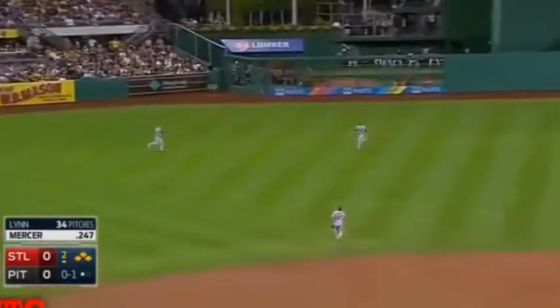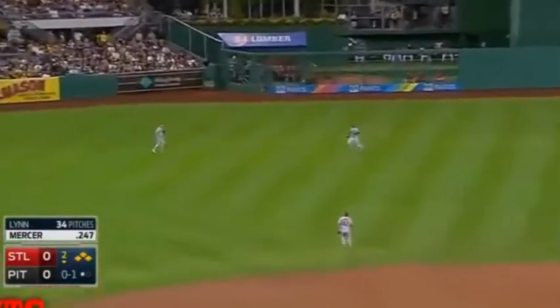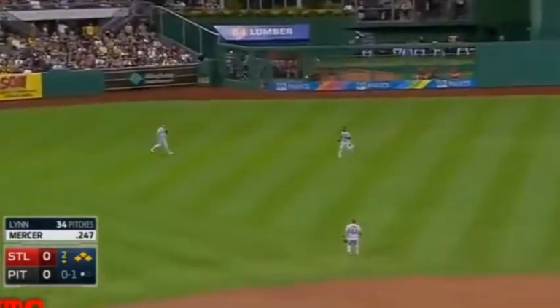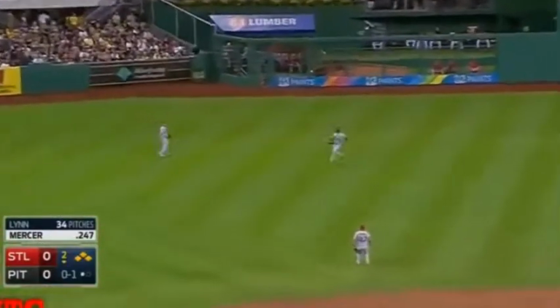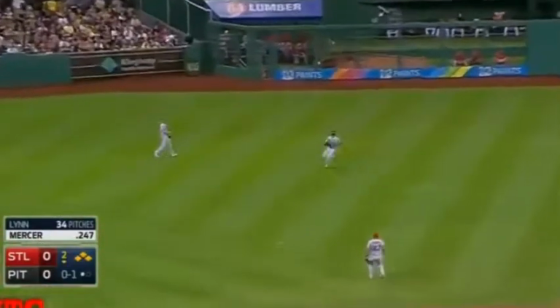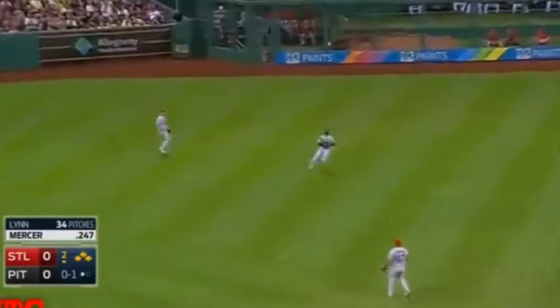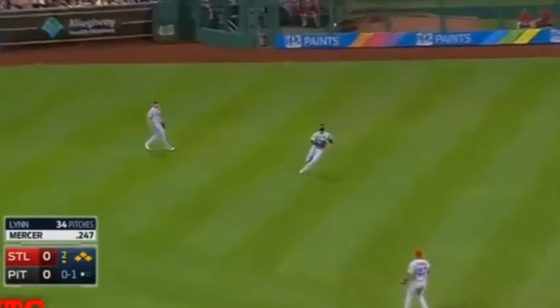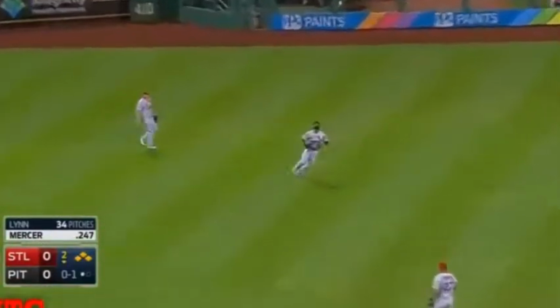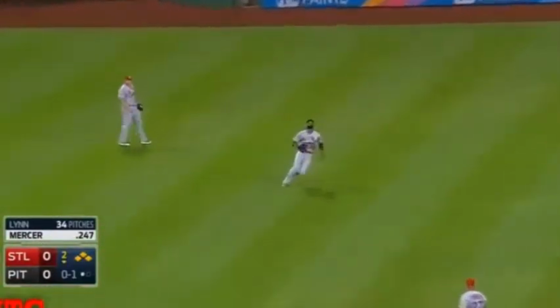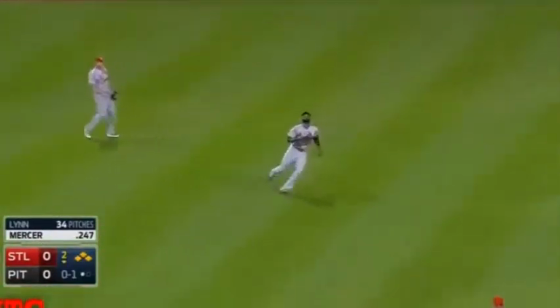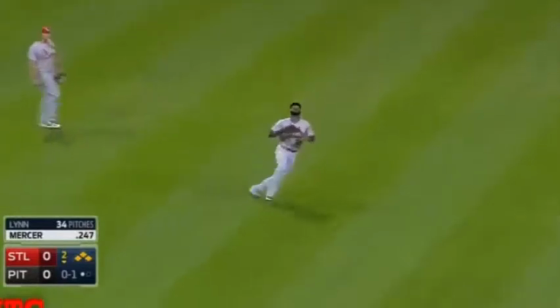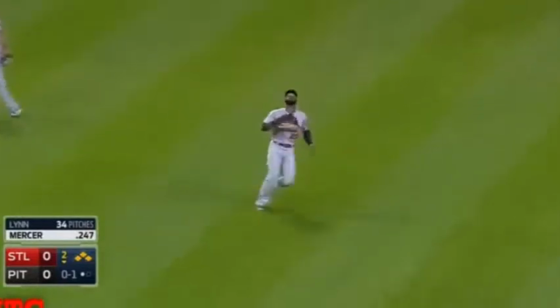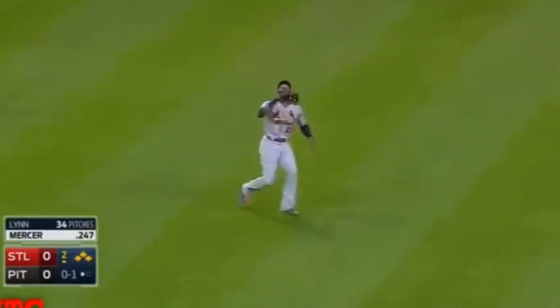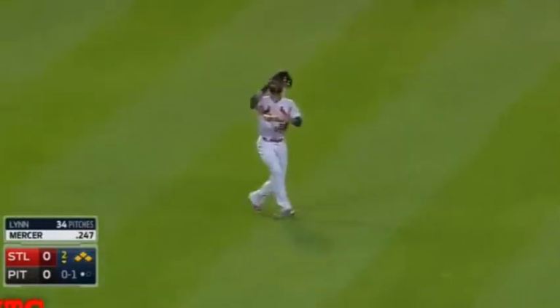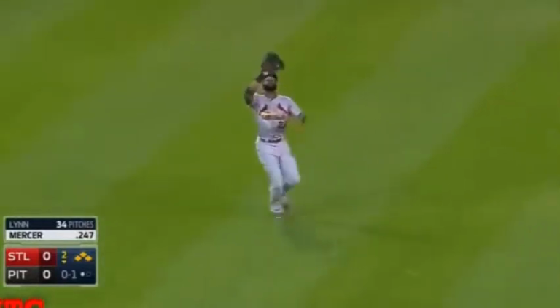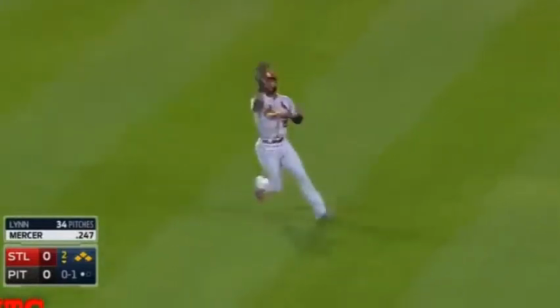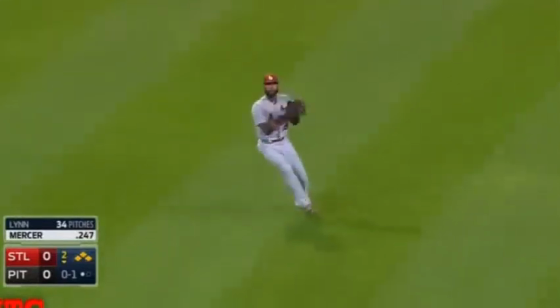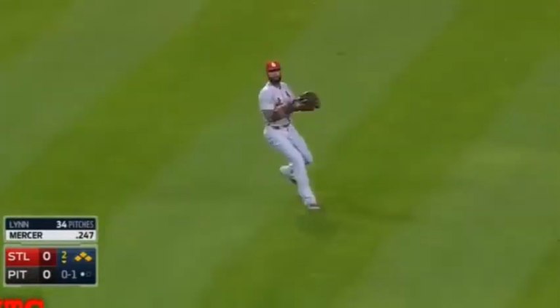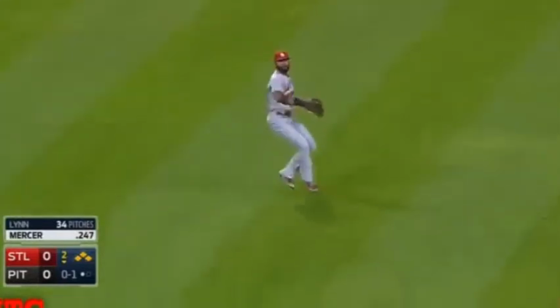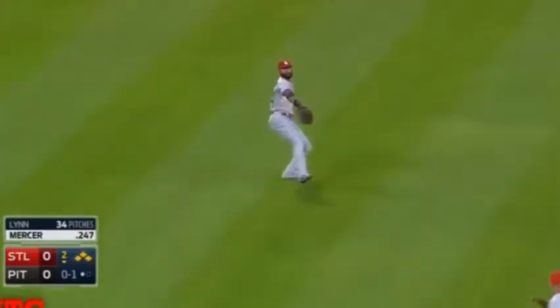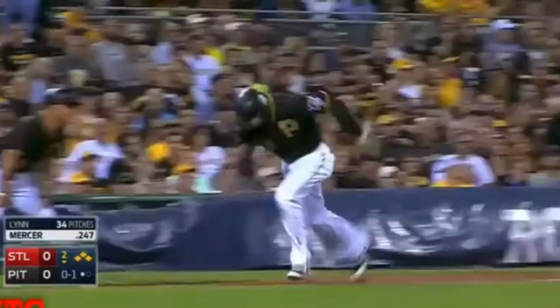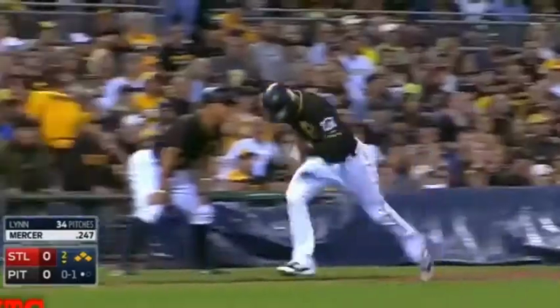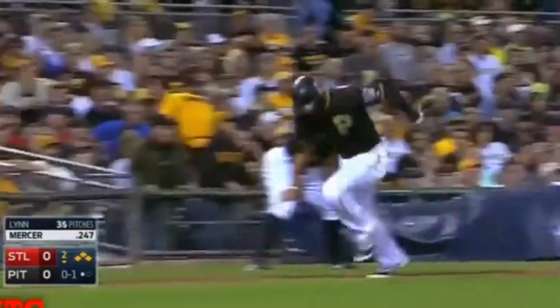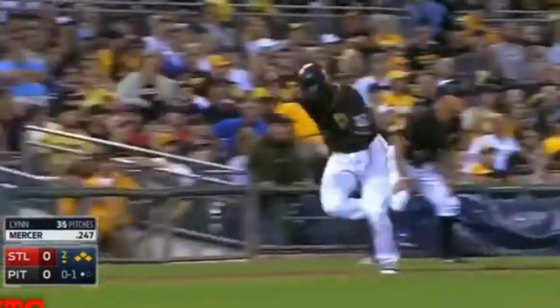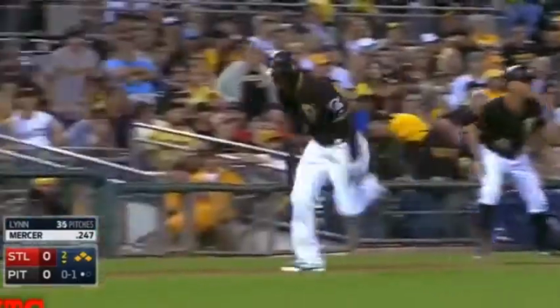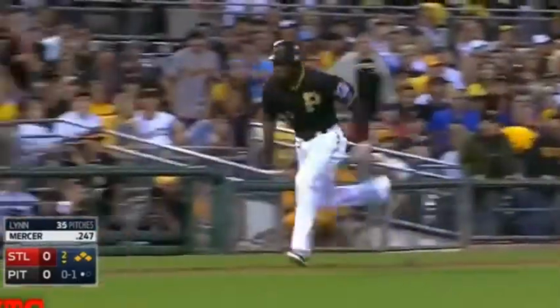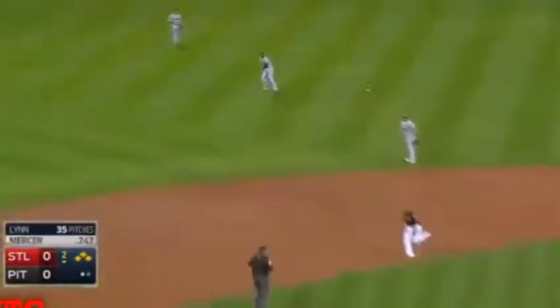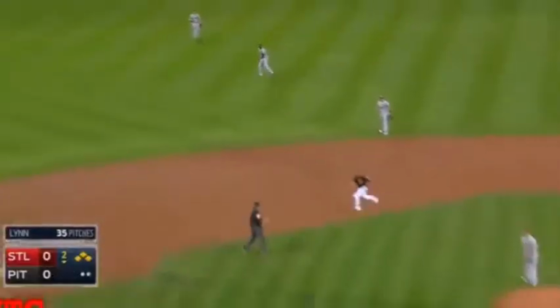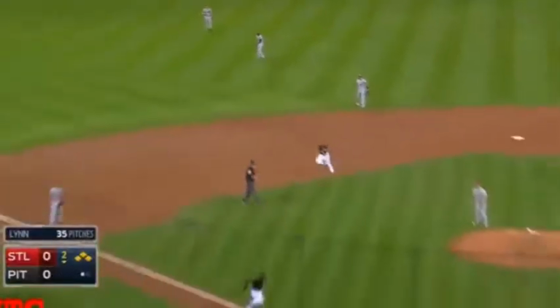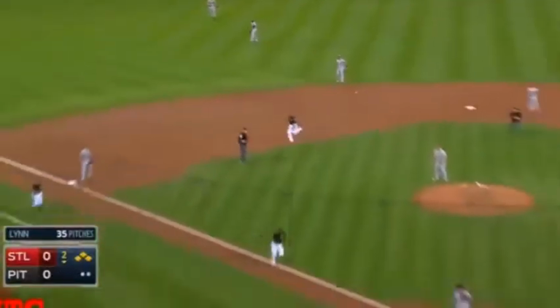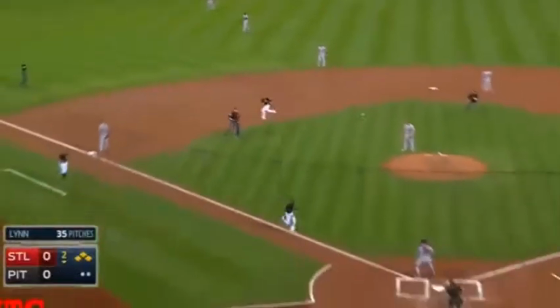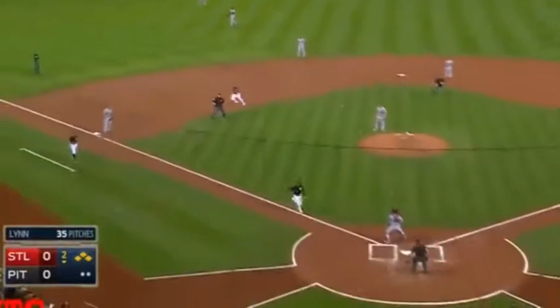Shallow left center — Hayward wants it, he makes the catch. How about a double play? Double play!